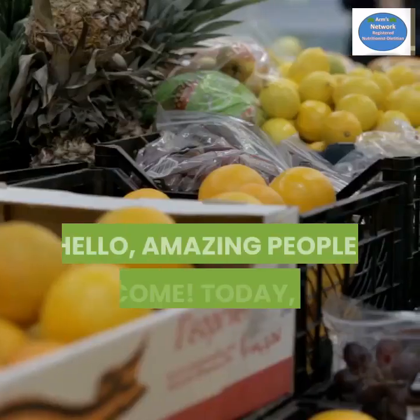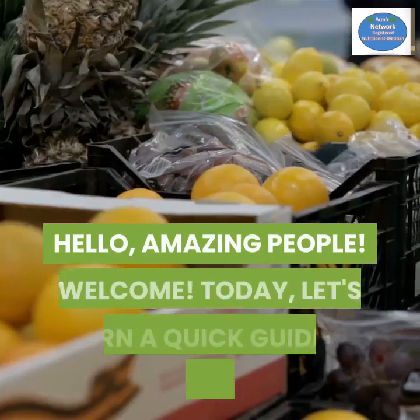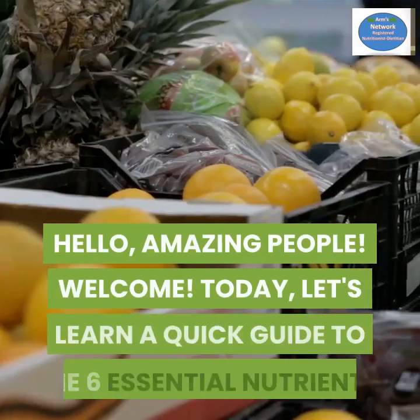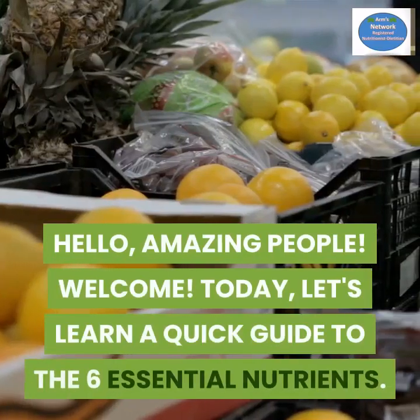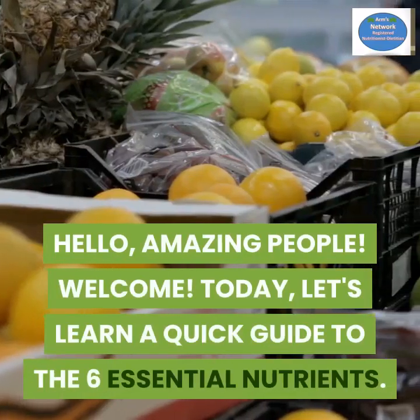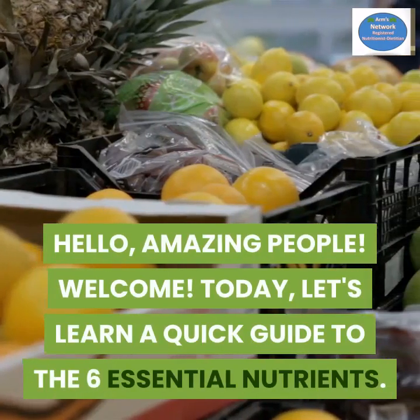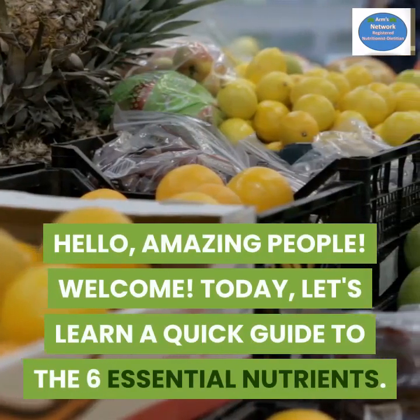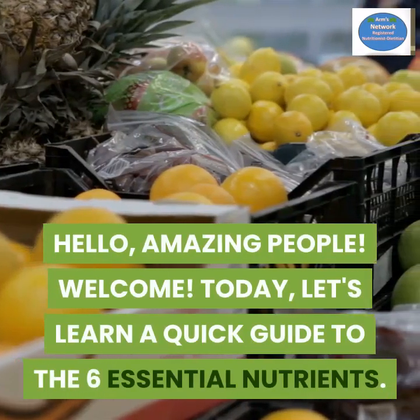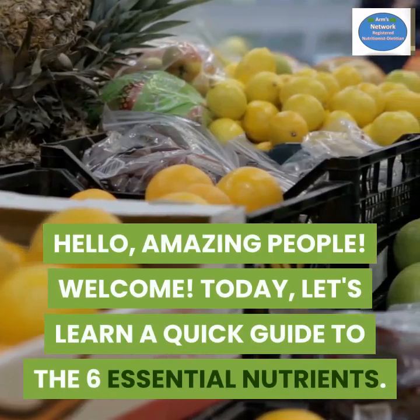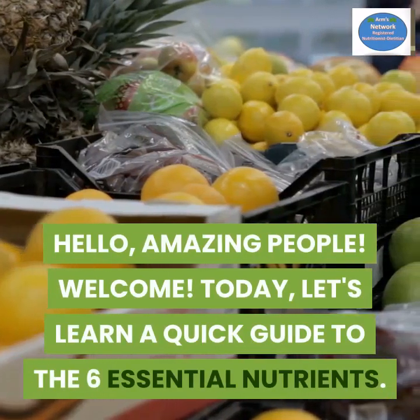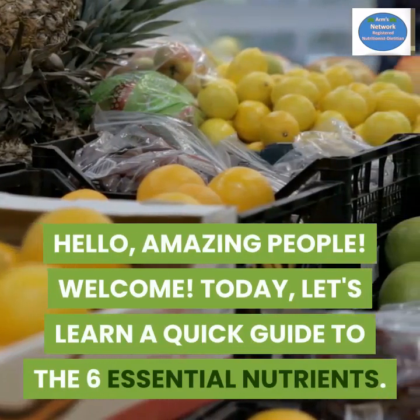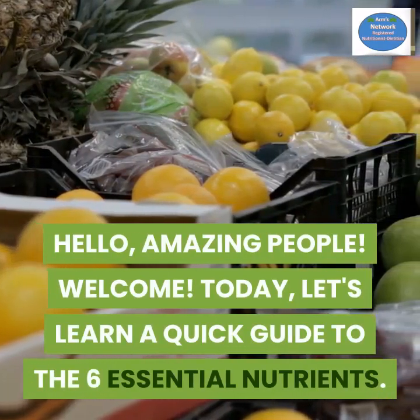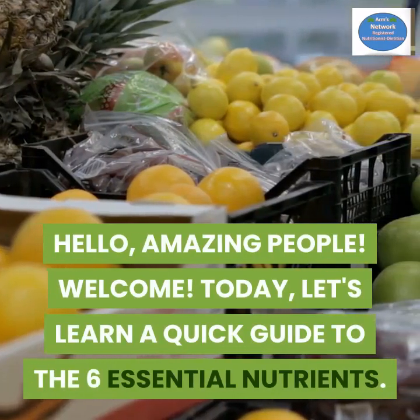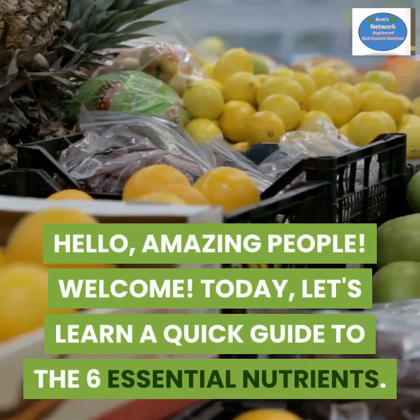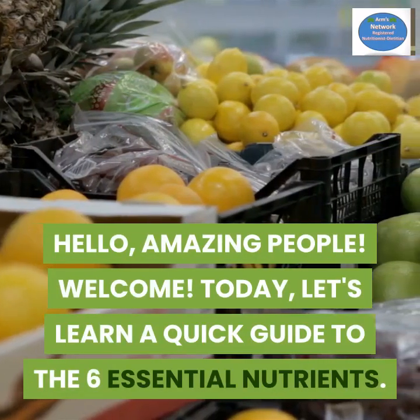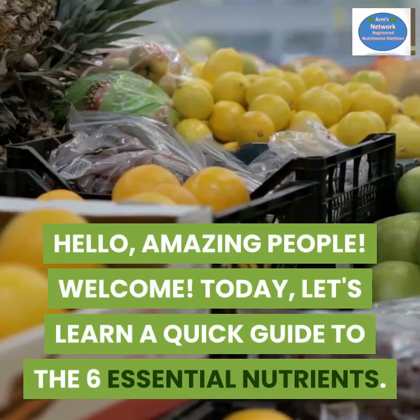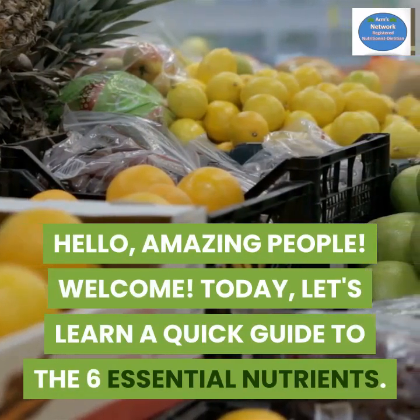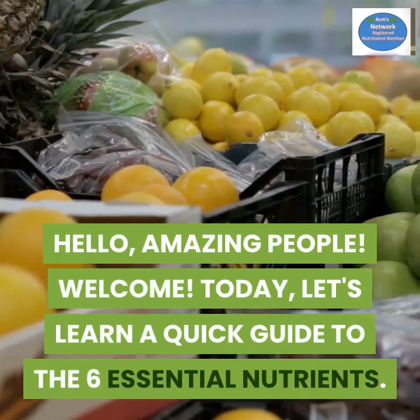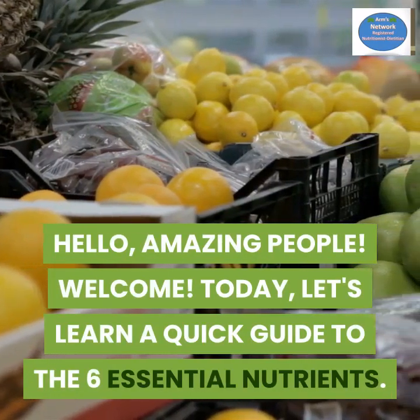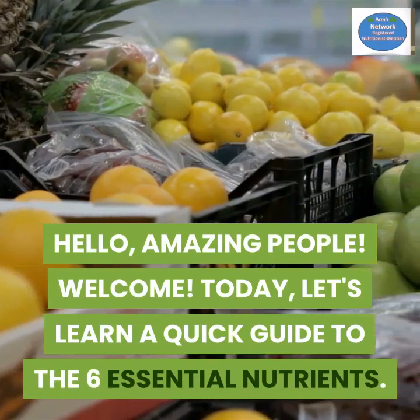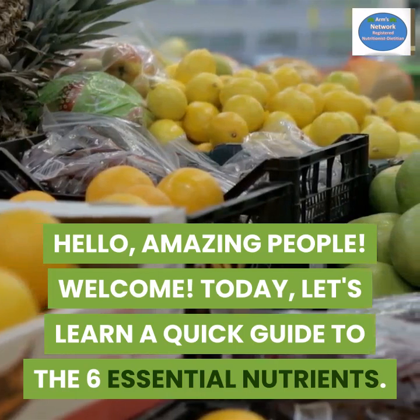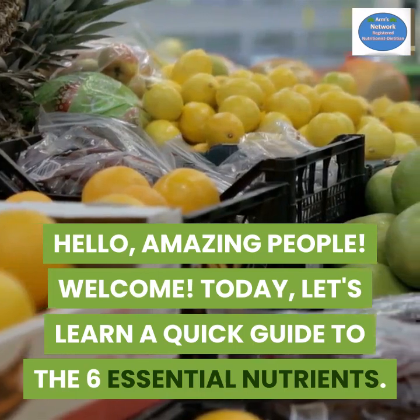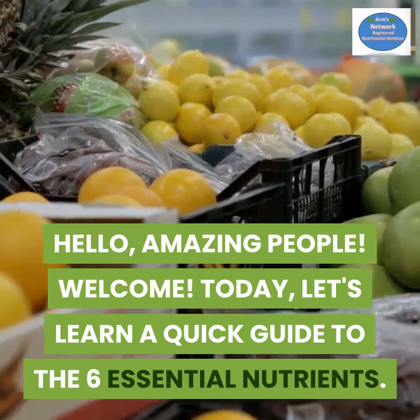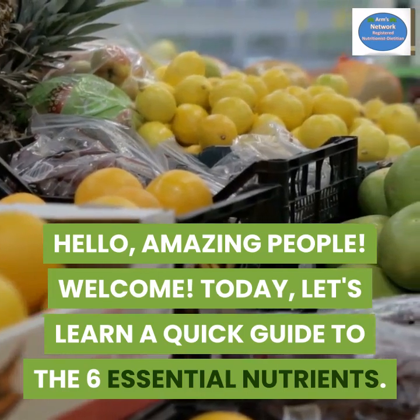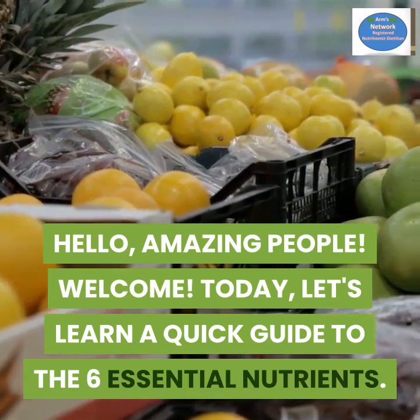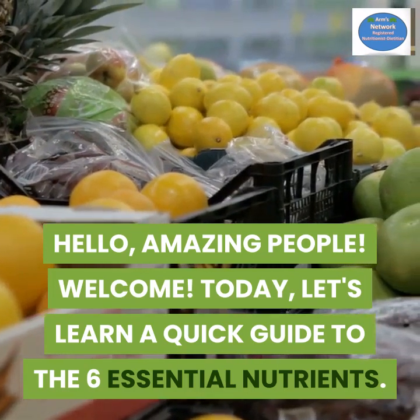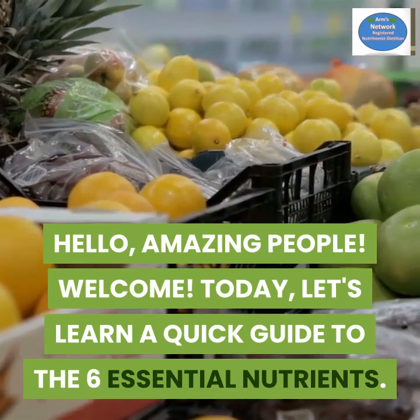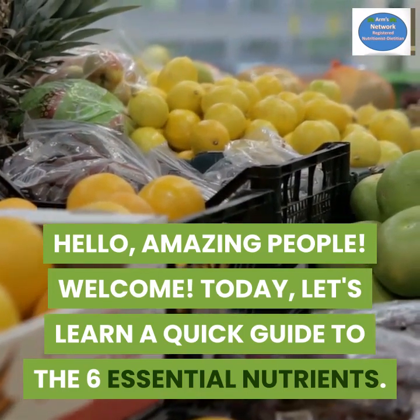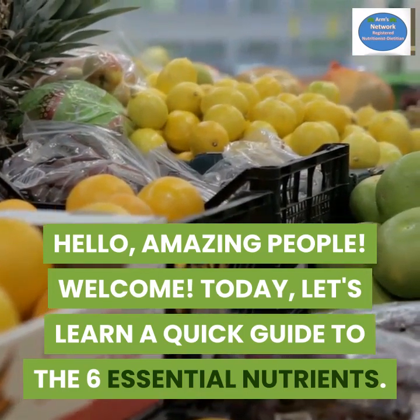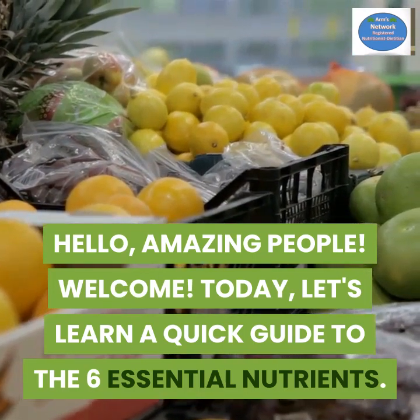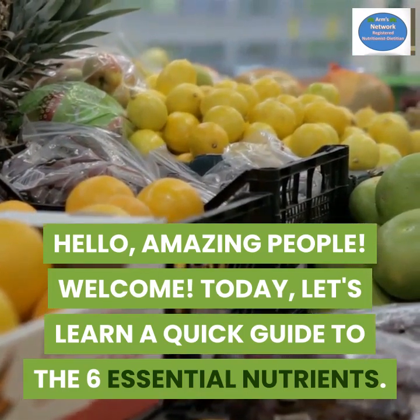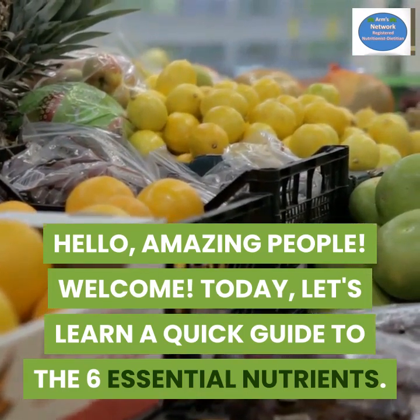Hello amazing people, welcome! Today let's learn a quick guide to the six essential nutrients.